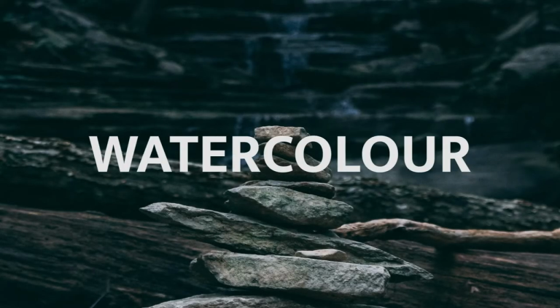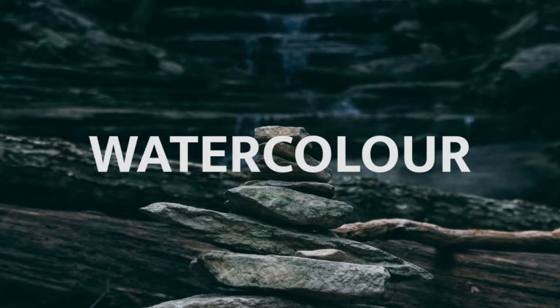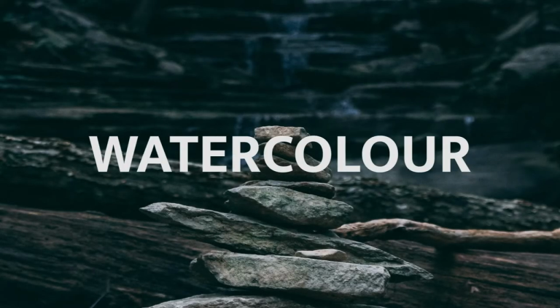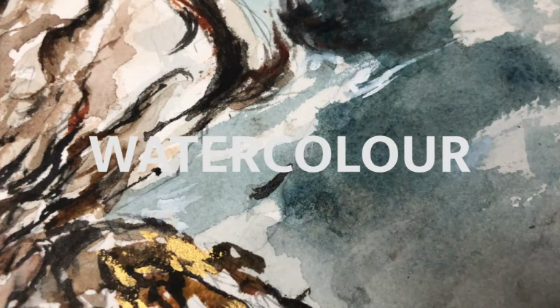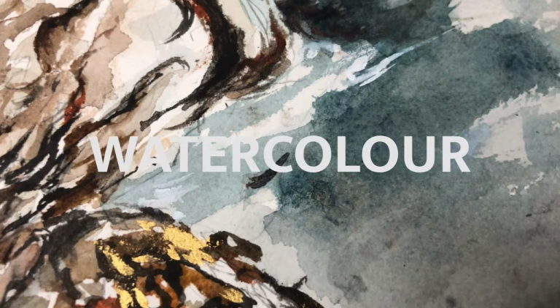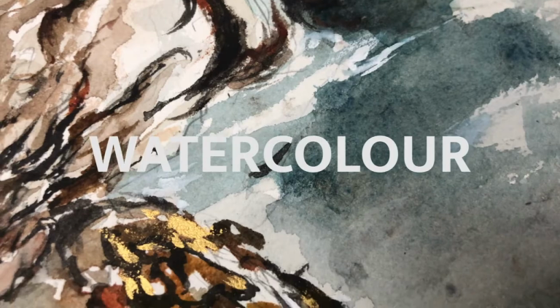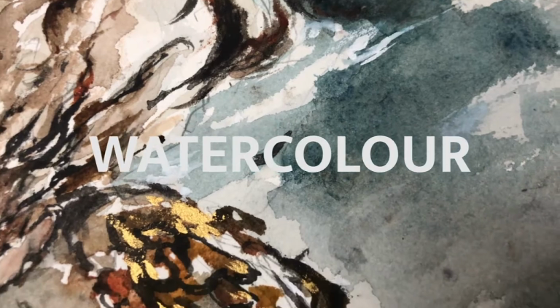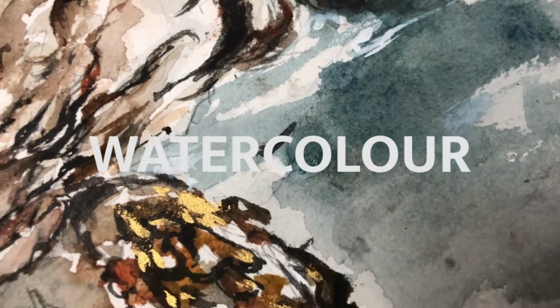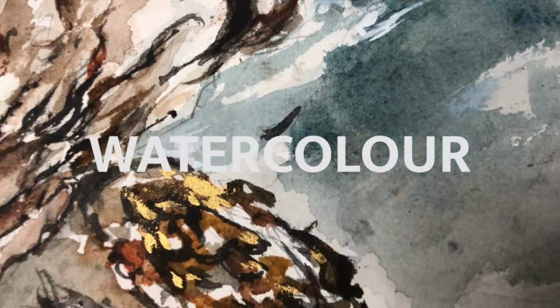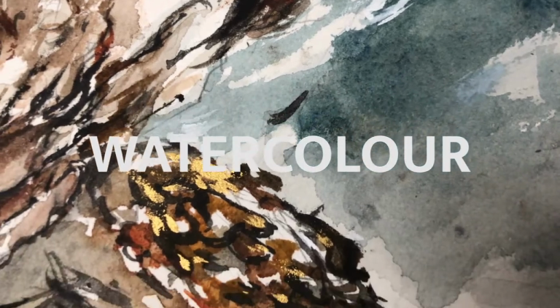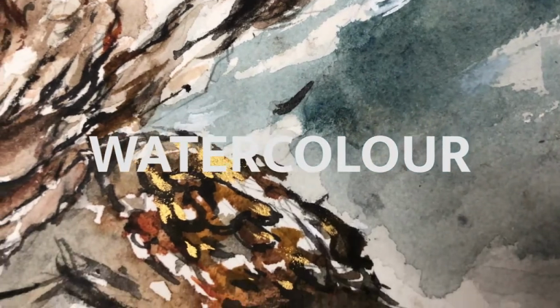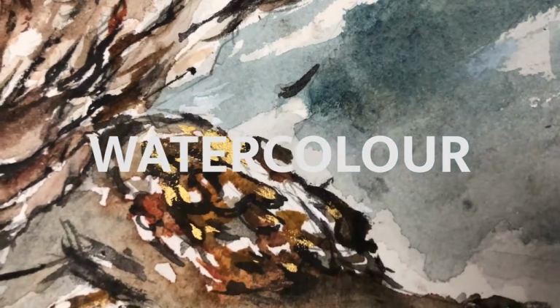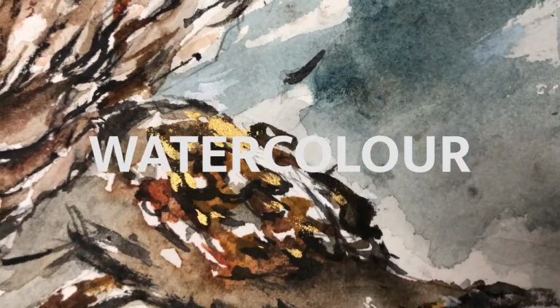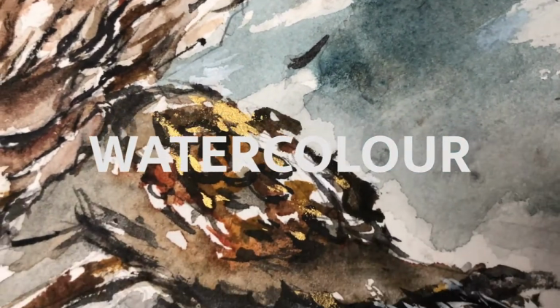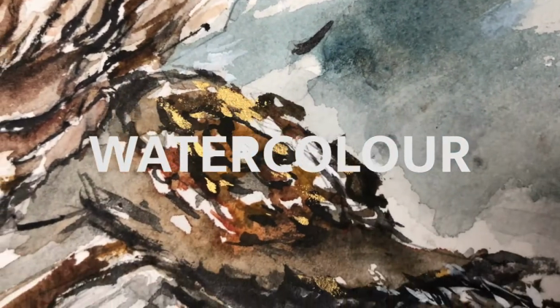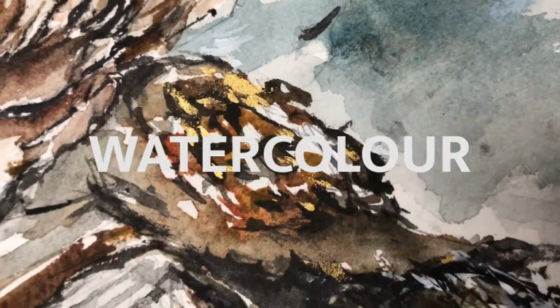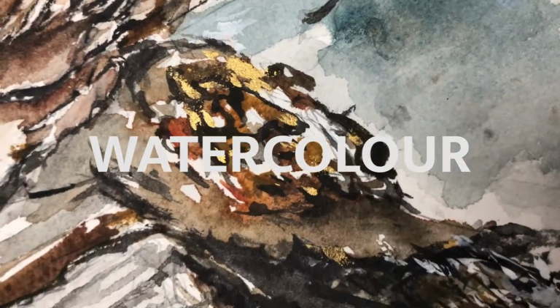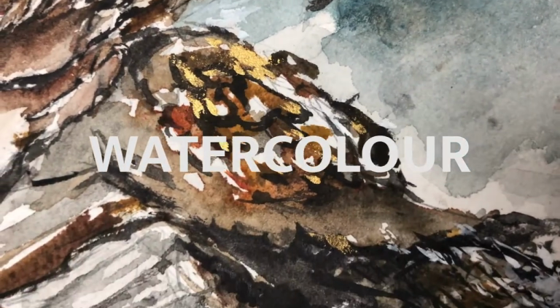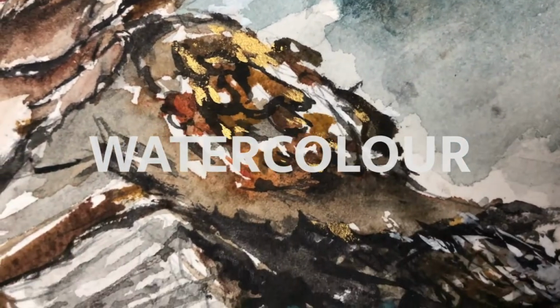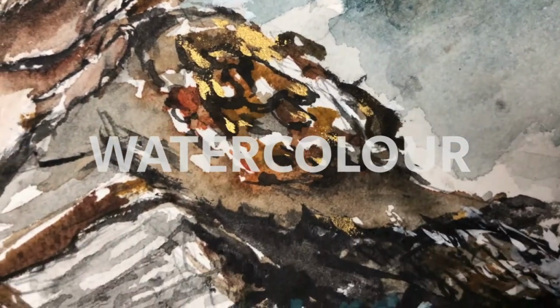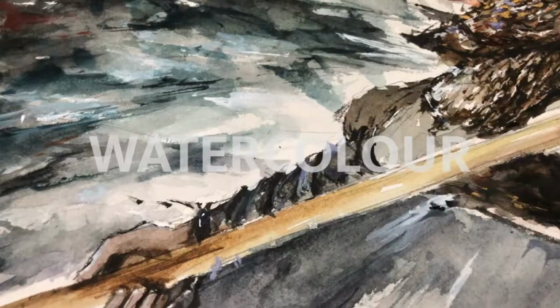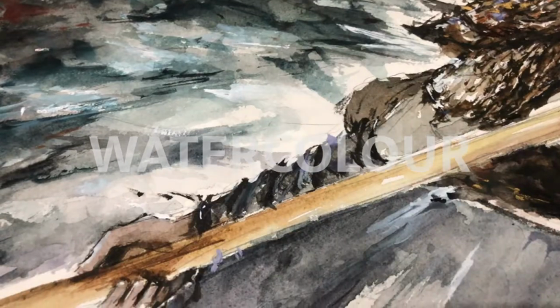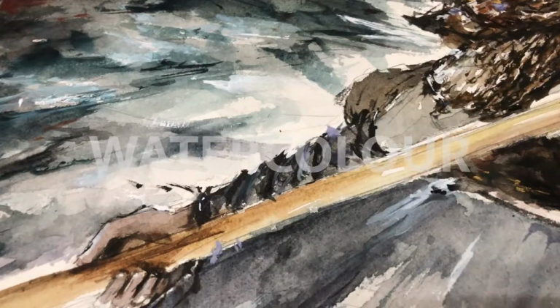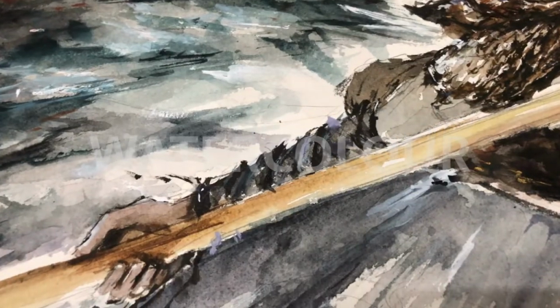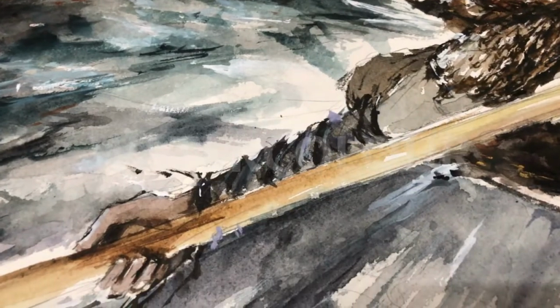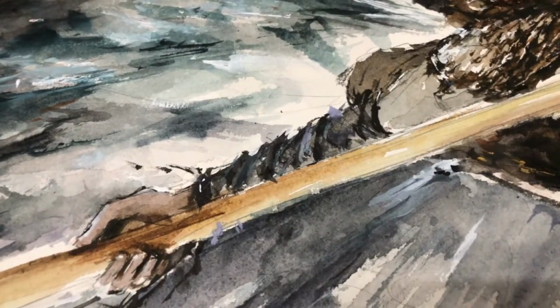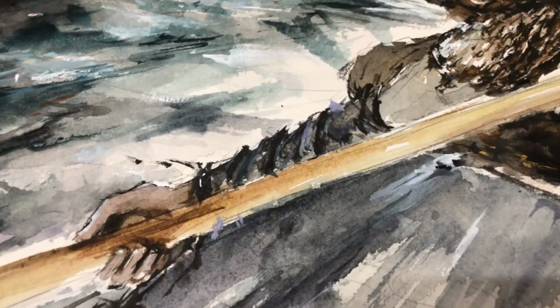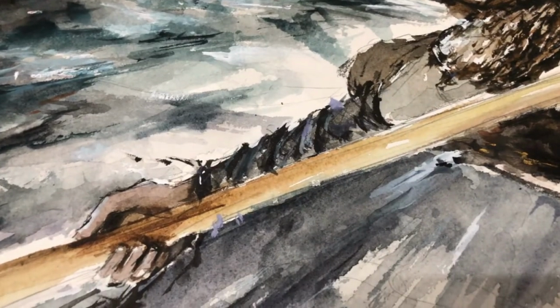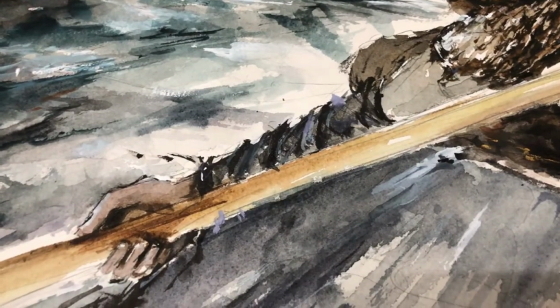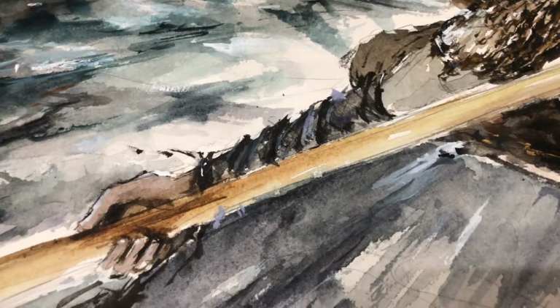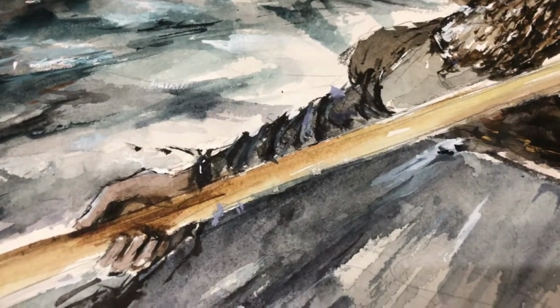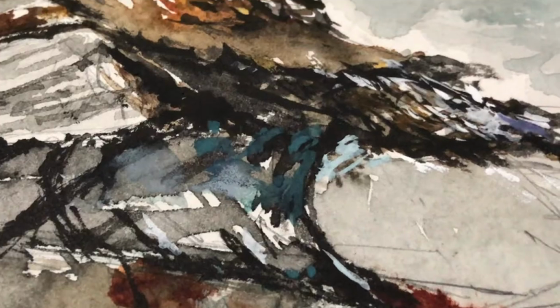Hey guys, today I'm going to show you the process of me doing this watercolor painting, so let's get started.